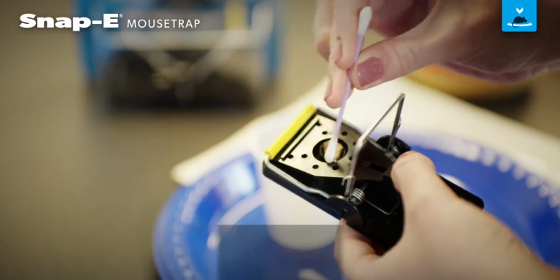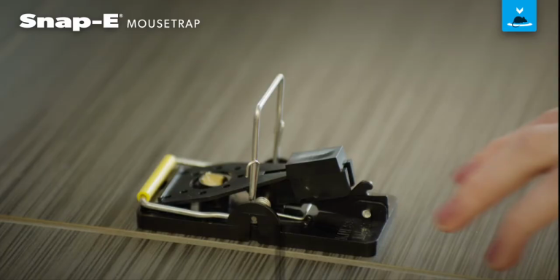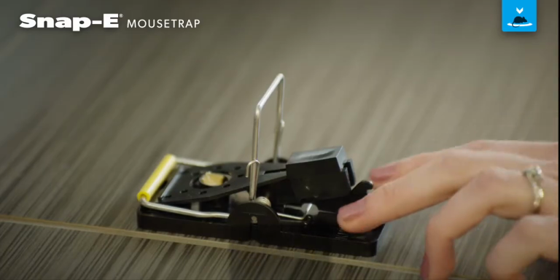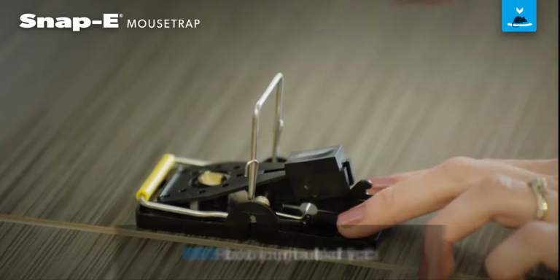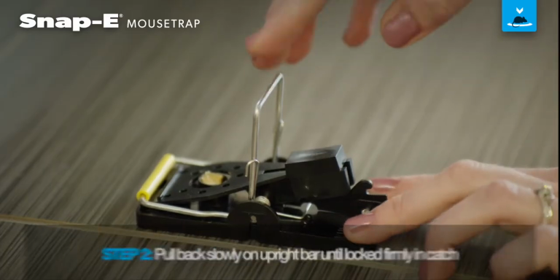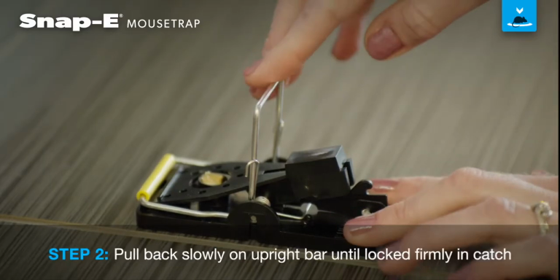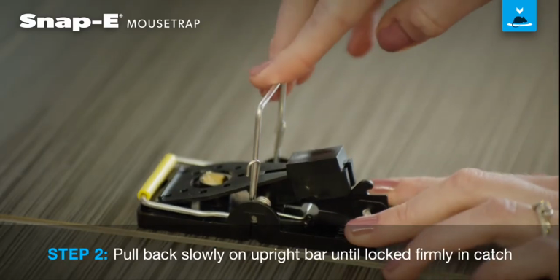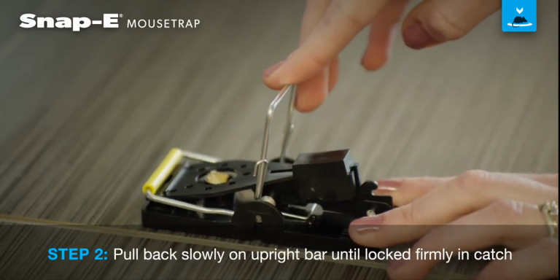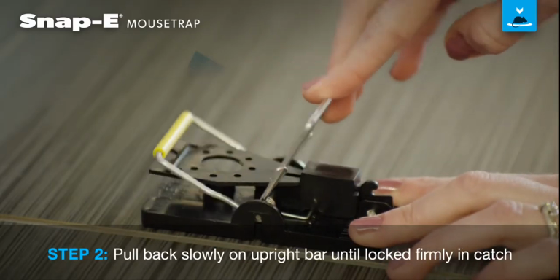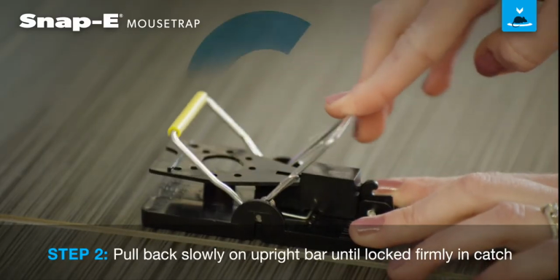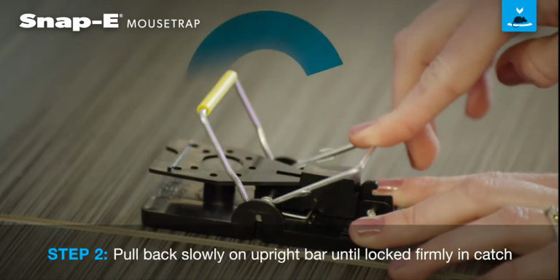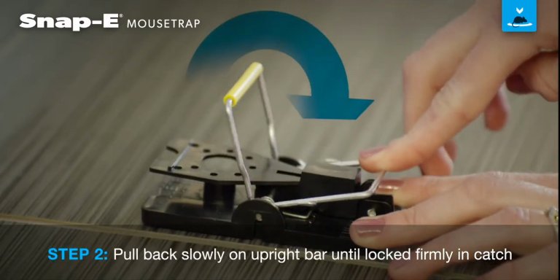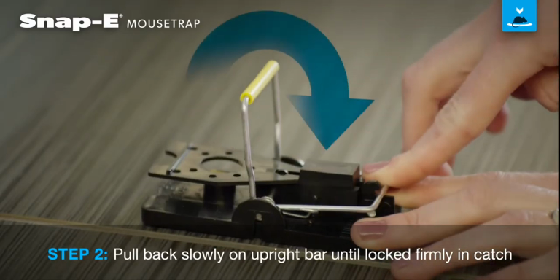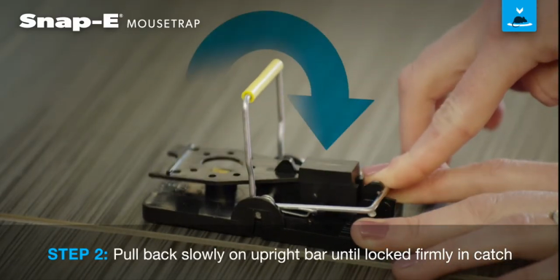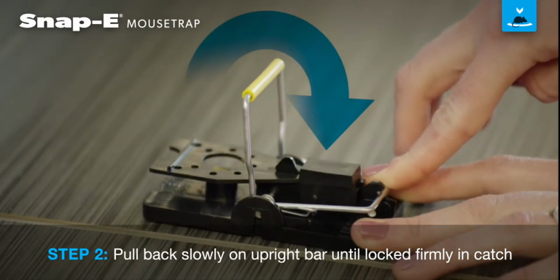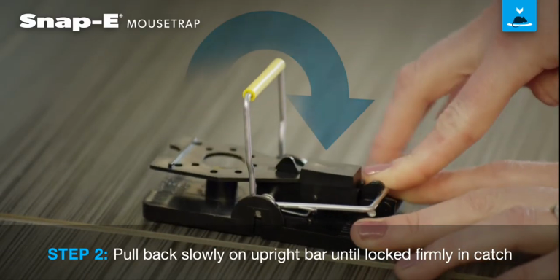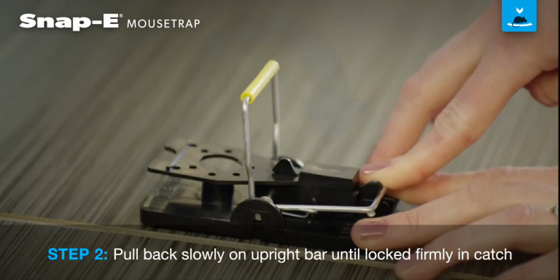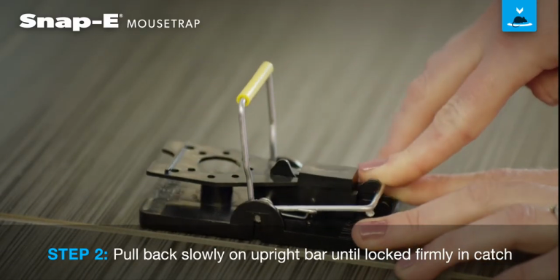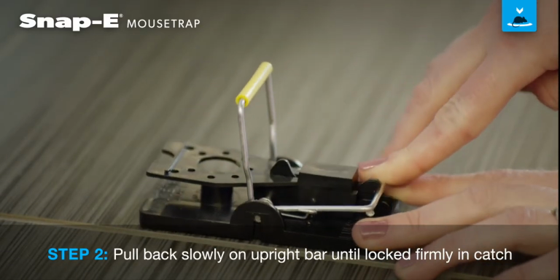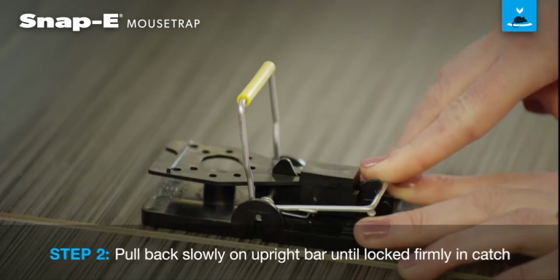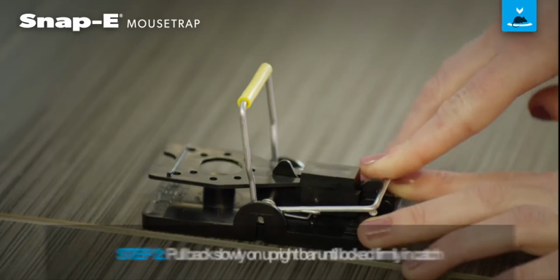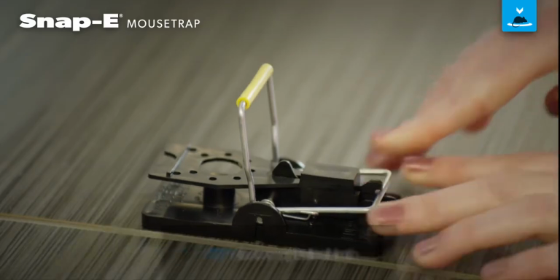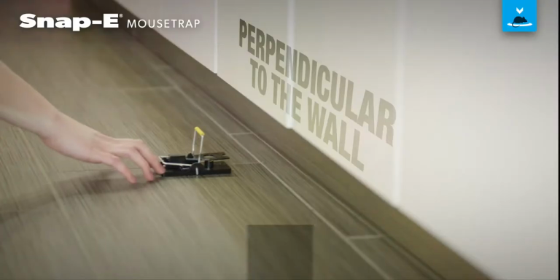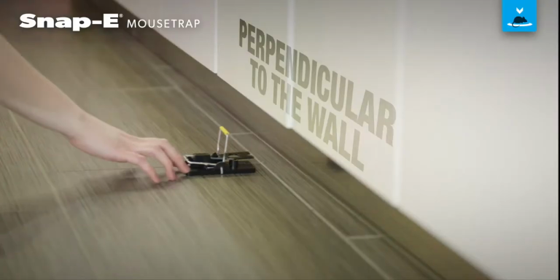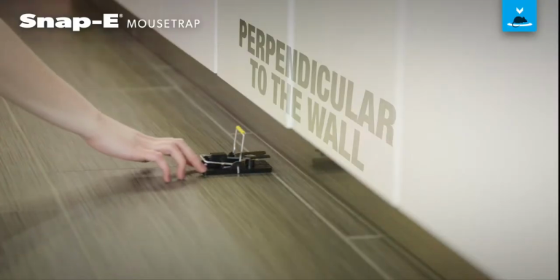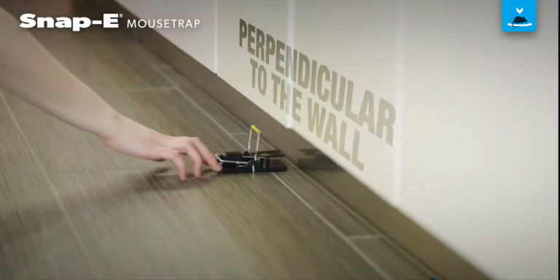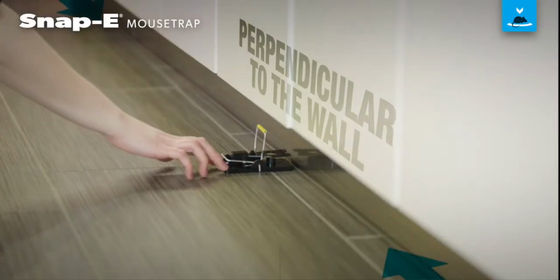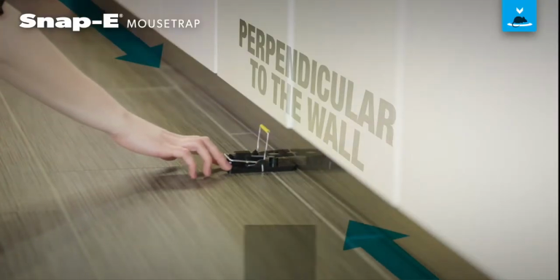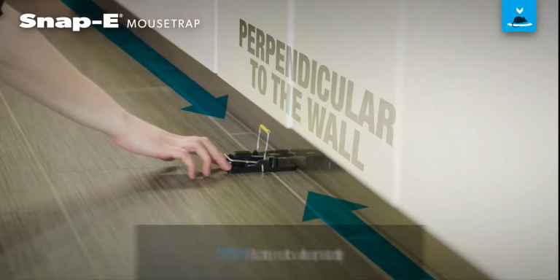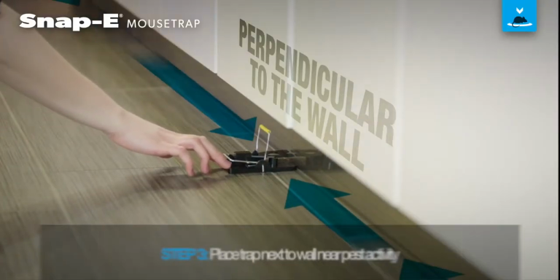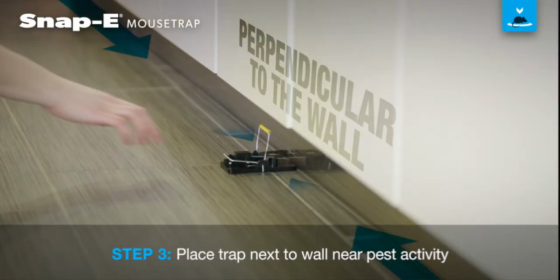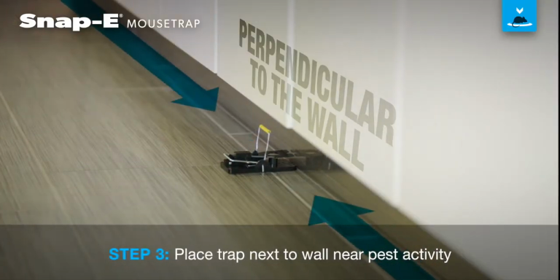To set the trap, pull back slowly on the upright bar until it locks firmly in the catch. The trap is set when the colored bar is in the upright position.